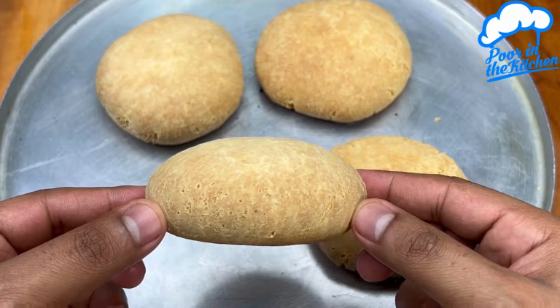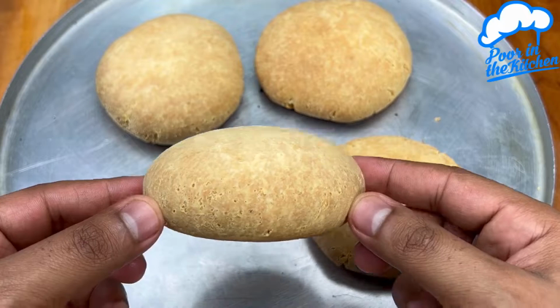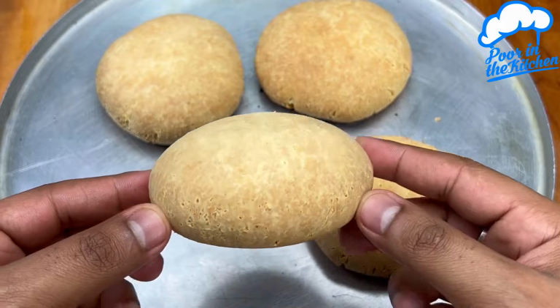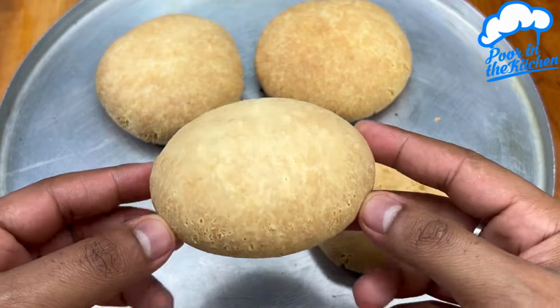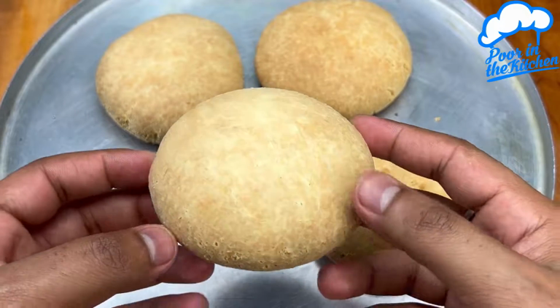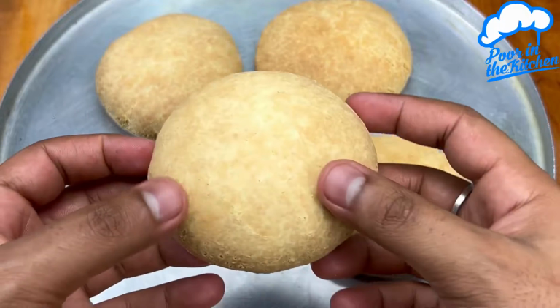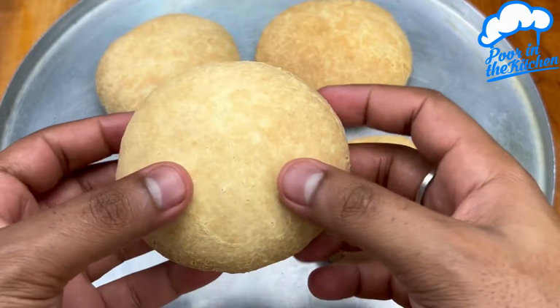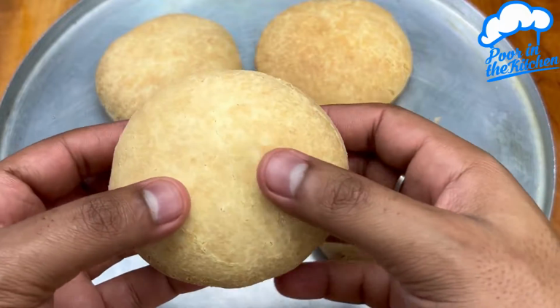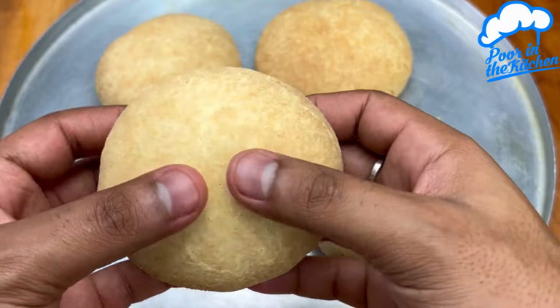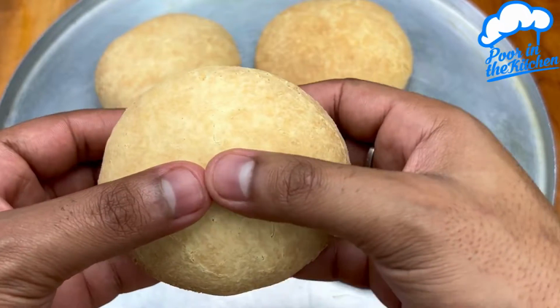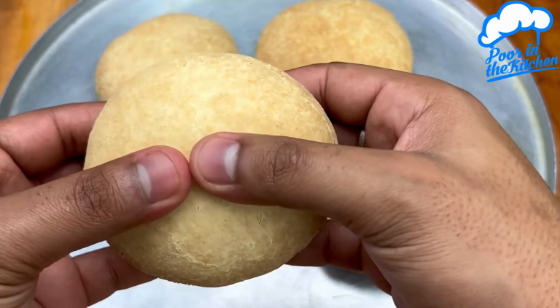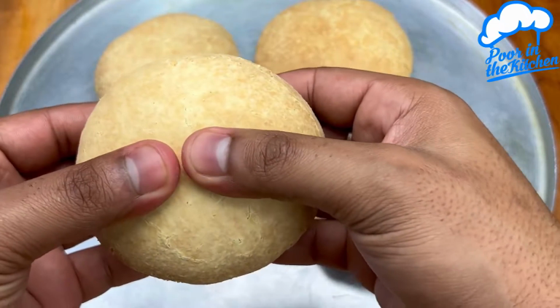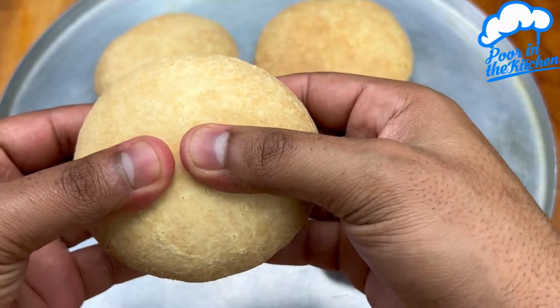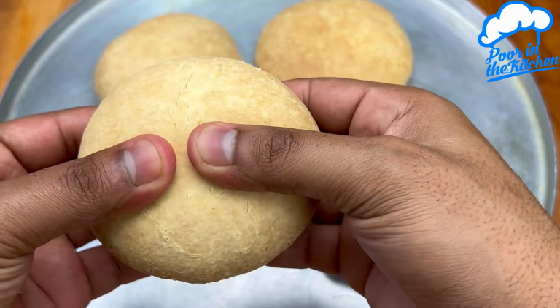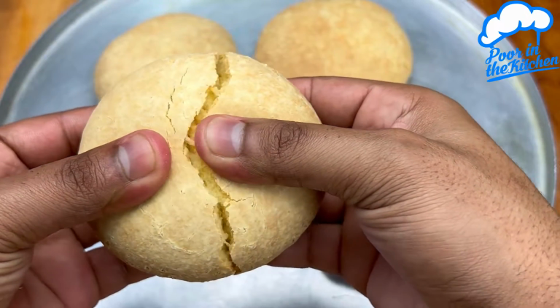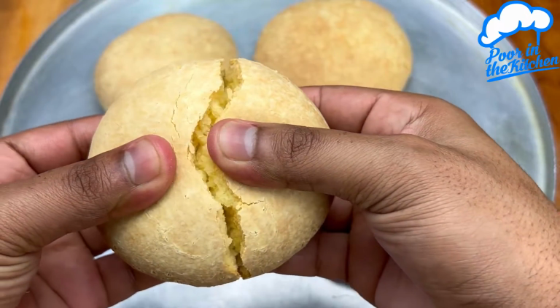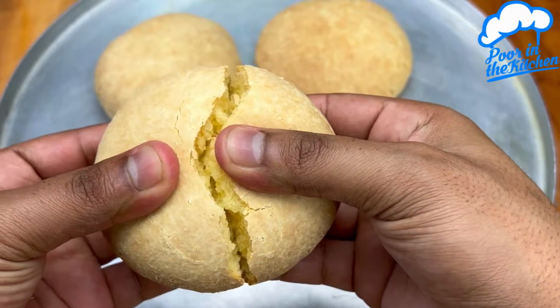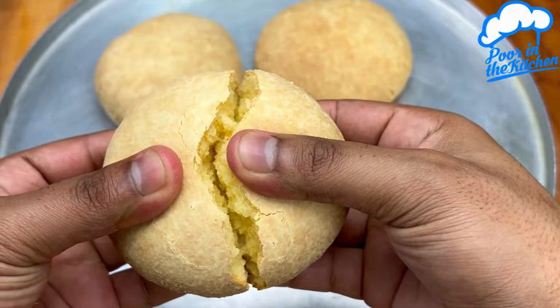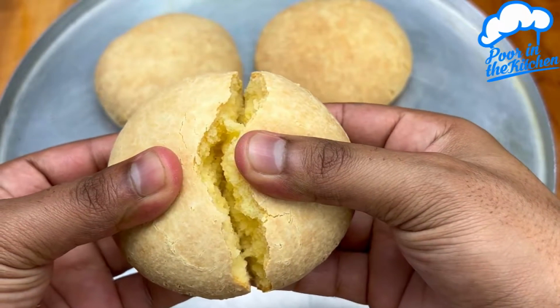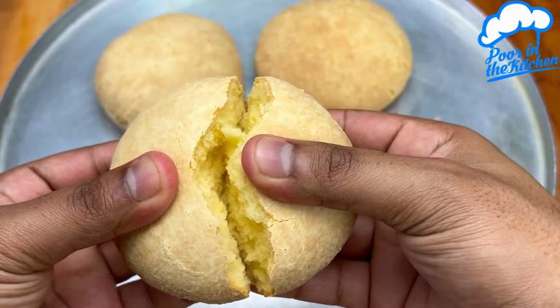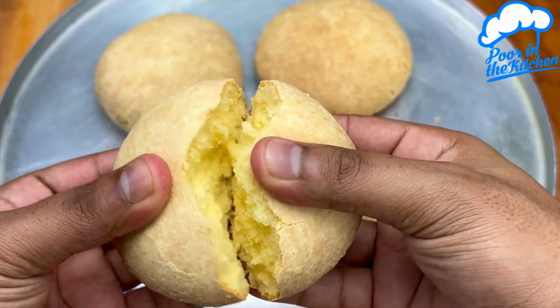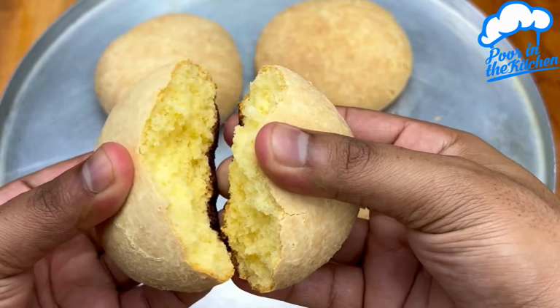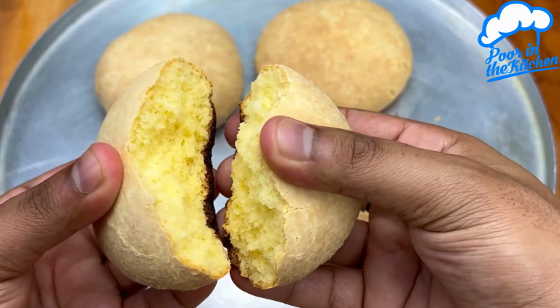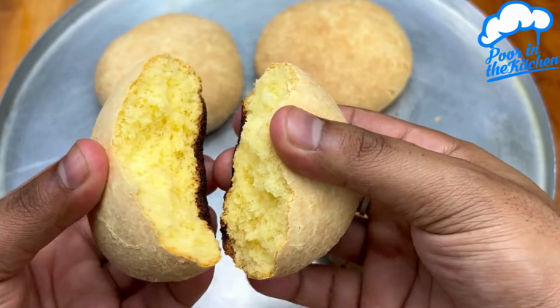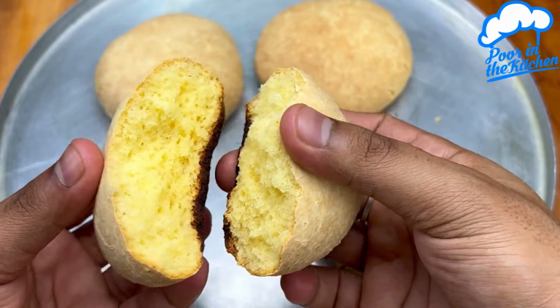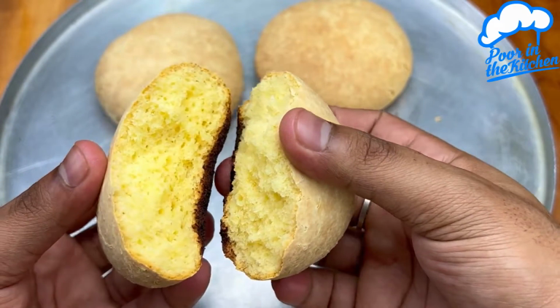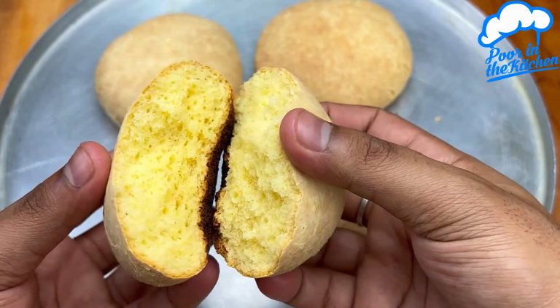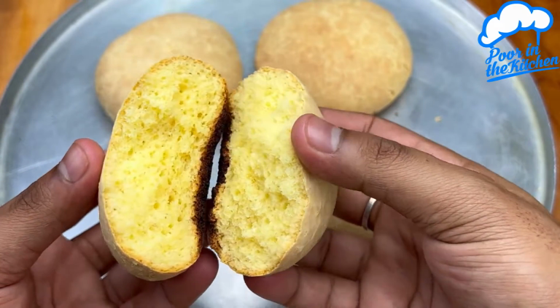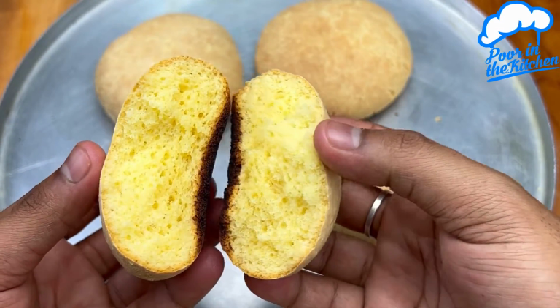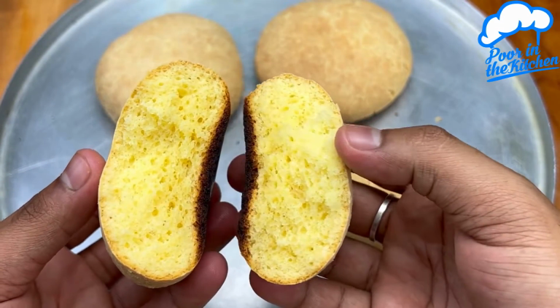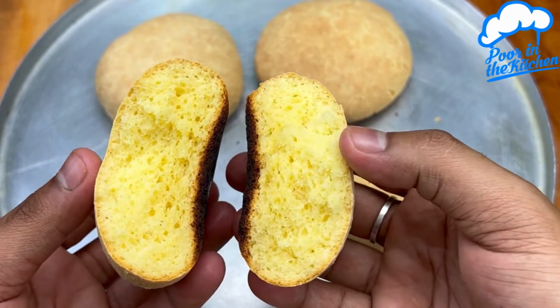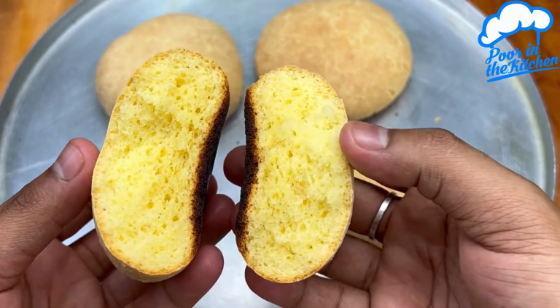Why do you buy from bakeries? Make bread with only three ingredients.